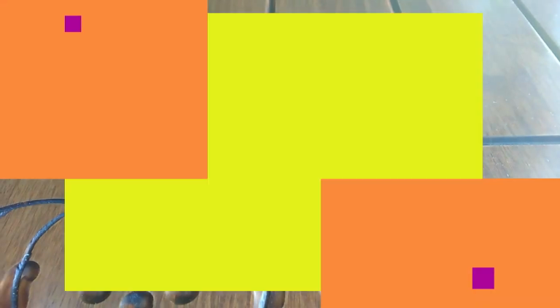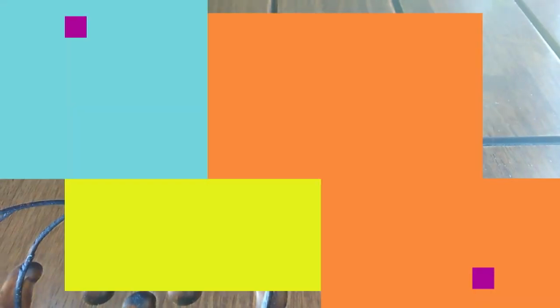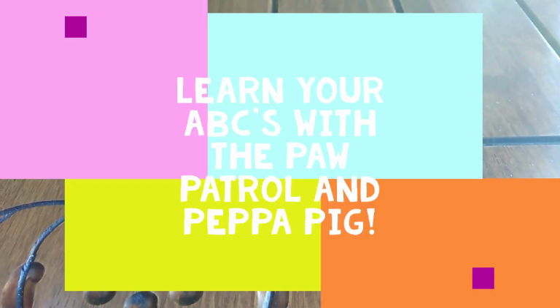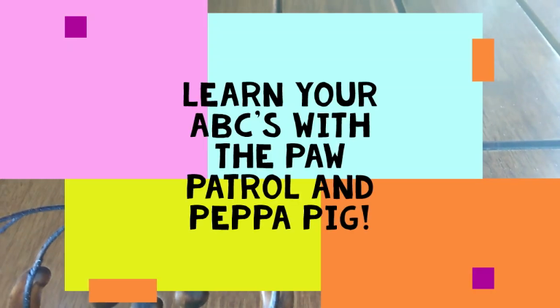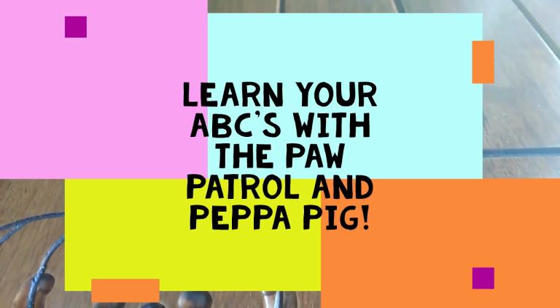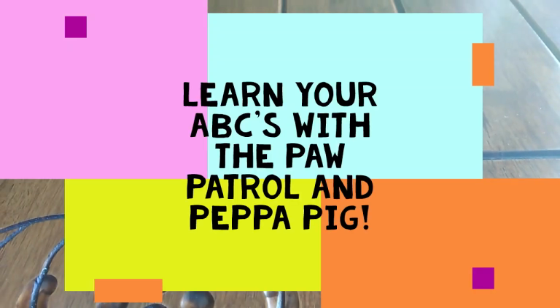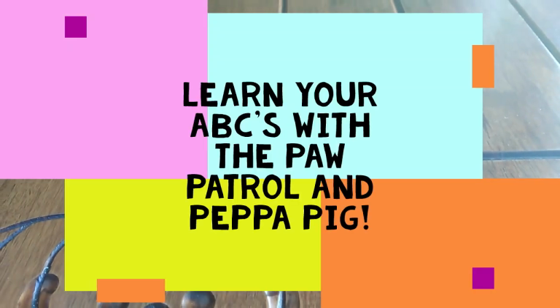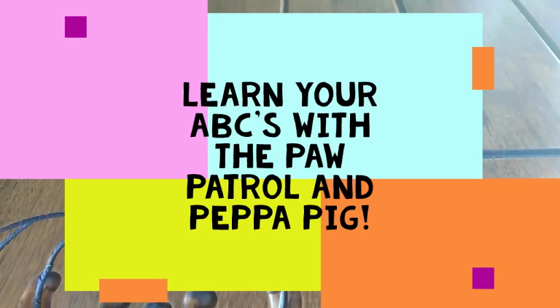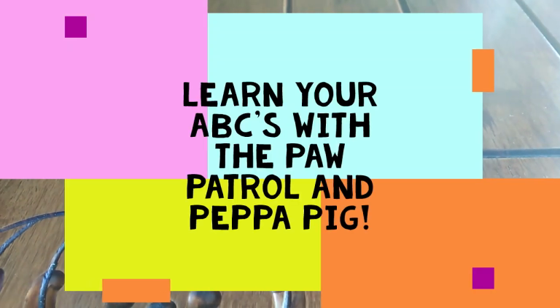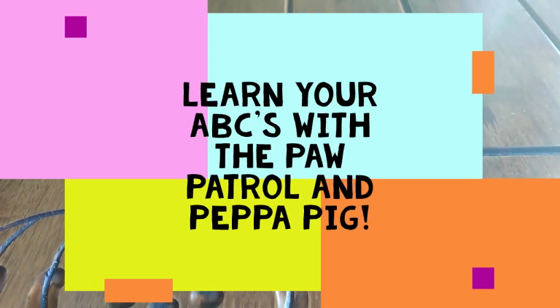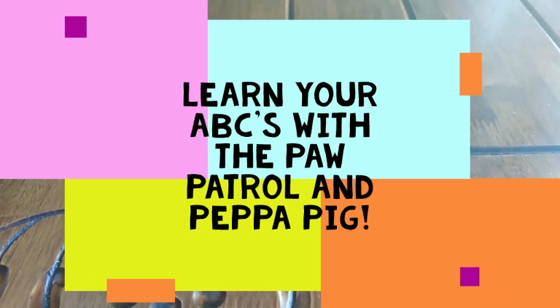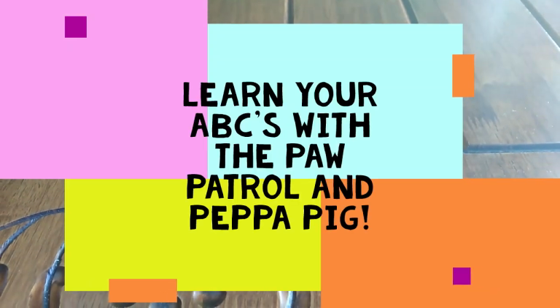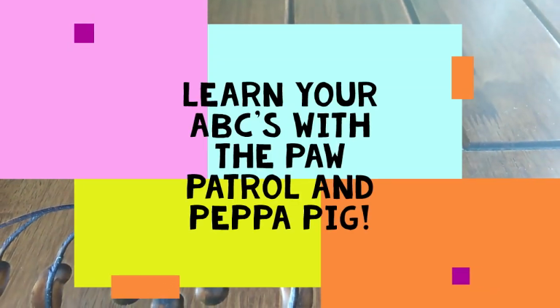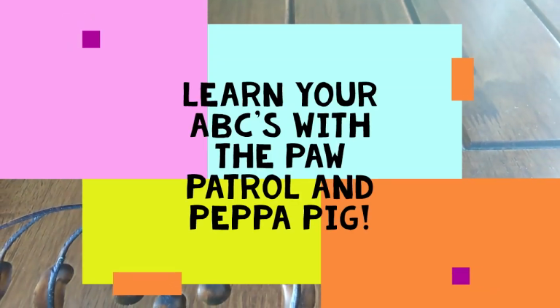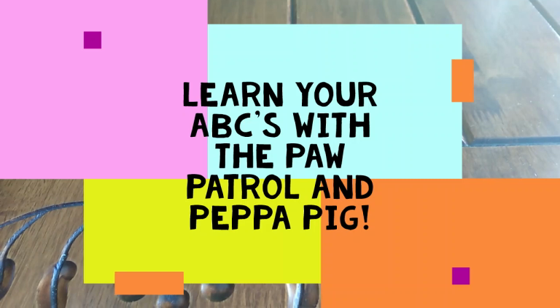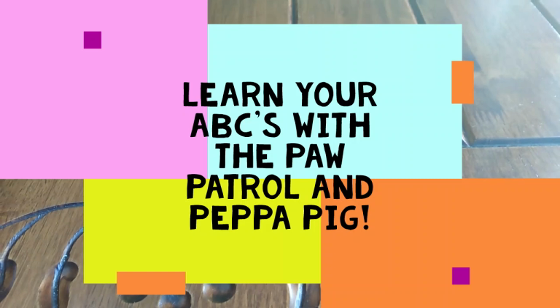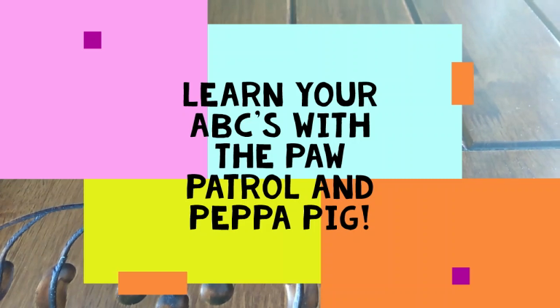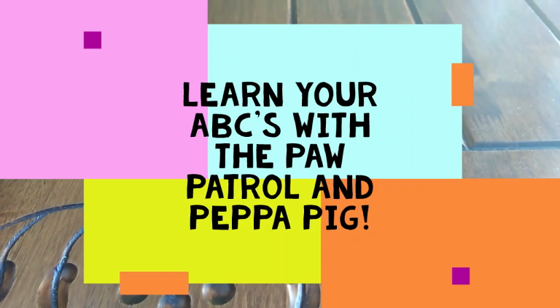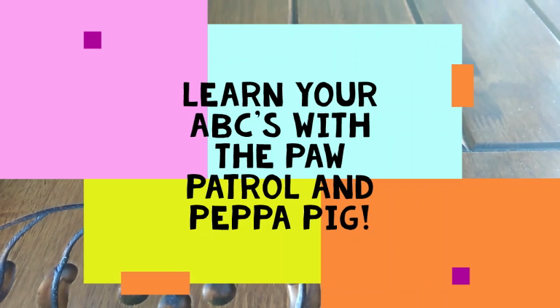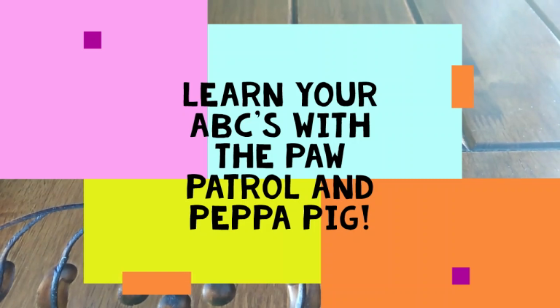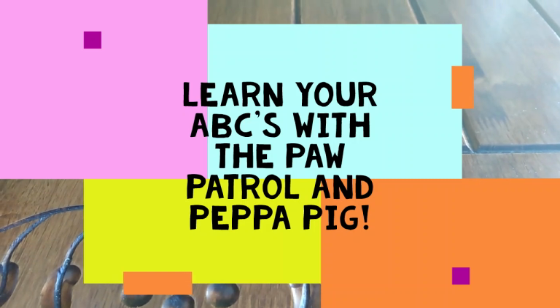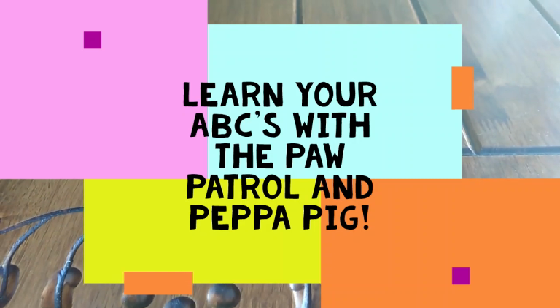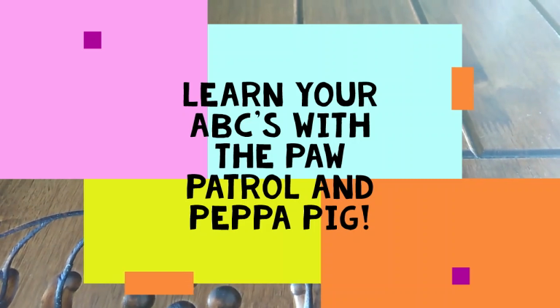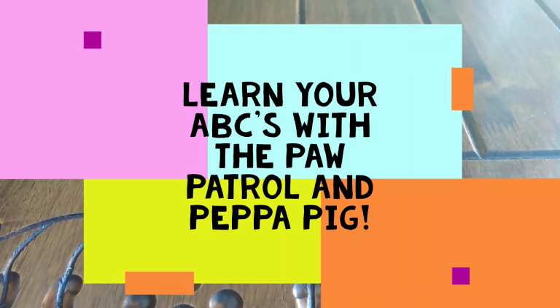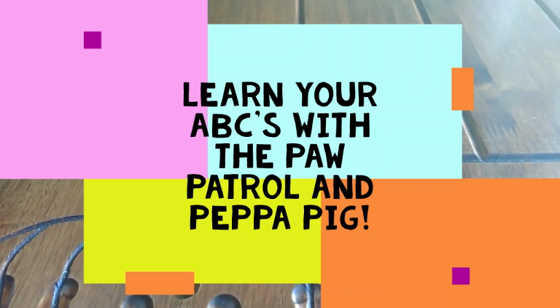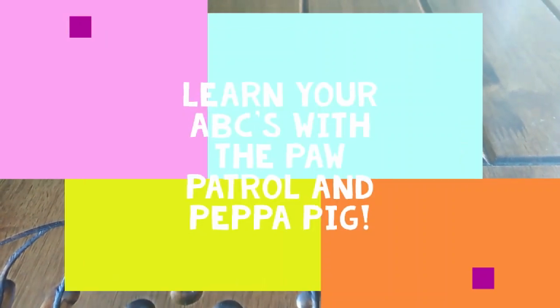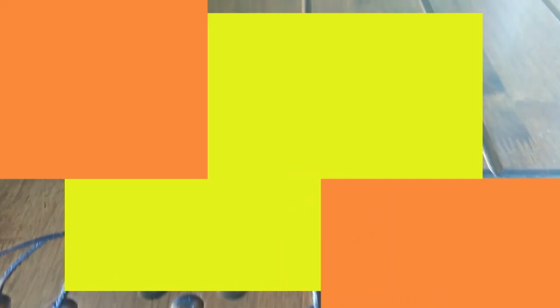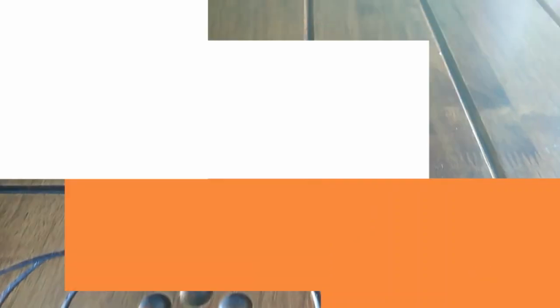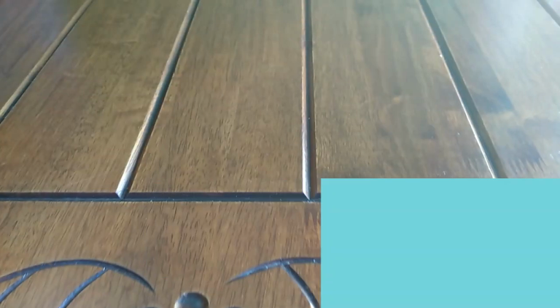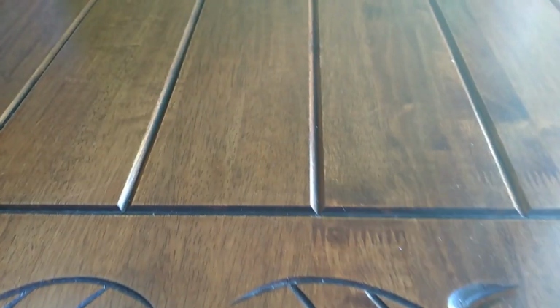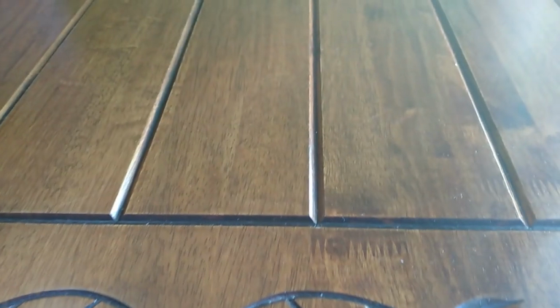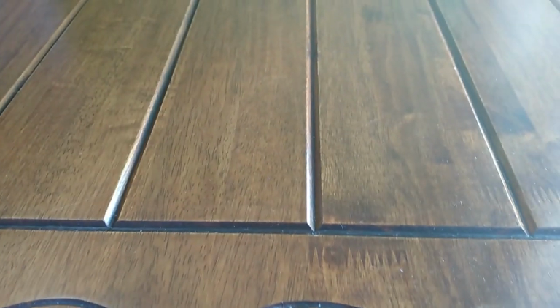Hey guys, today we're going to be learning our ABCs with the Paw Patrol and Peppa Pig.